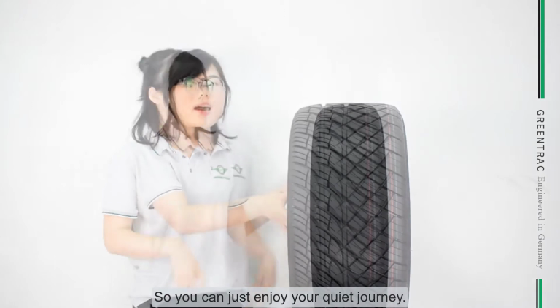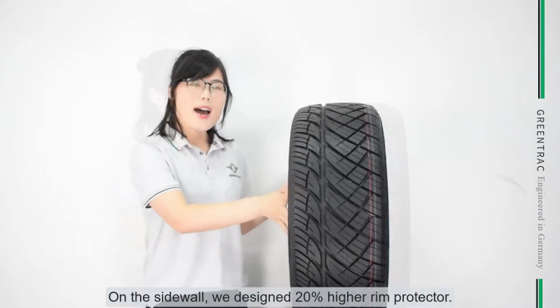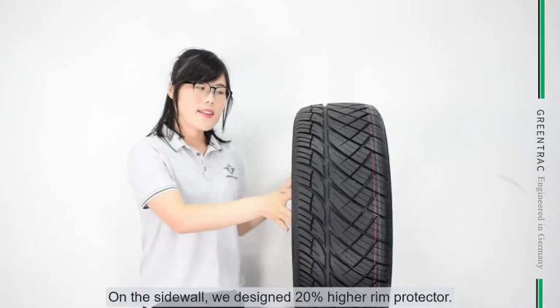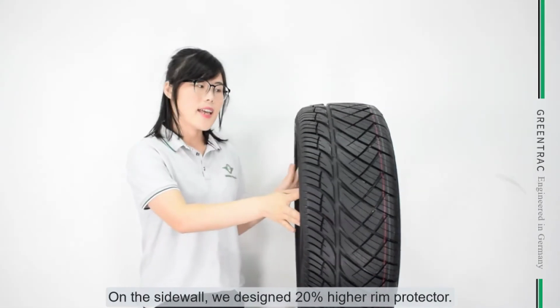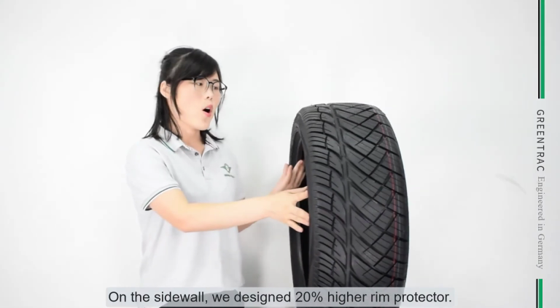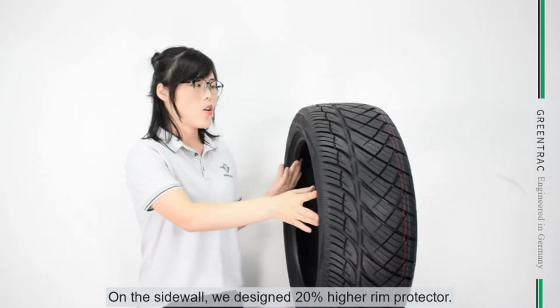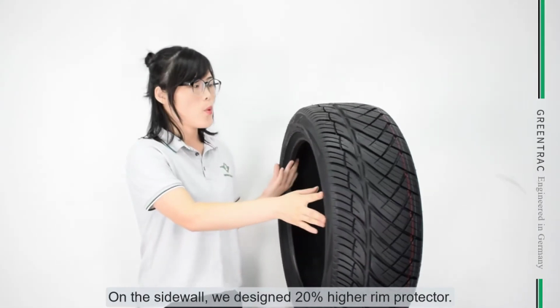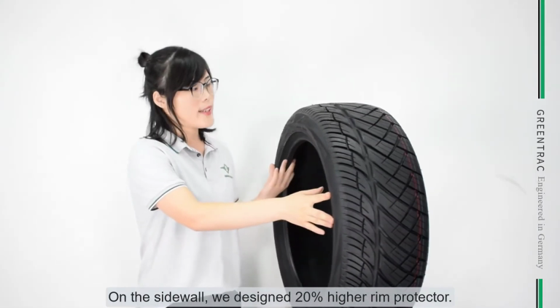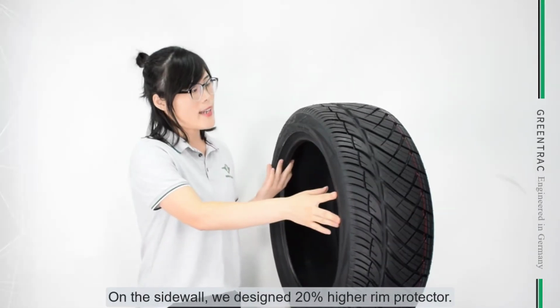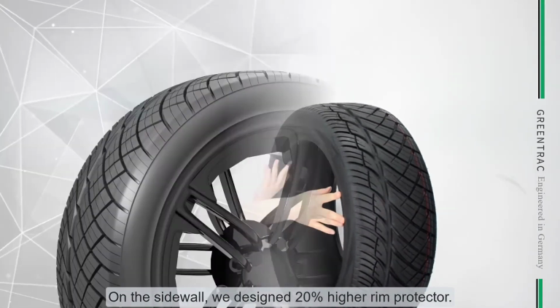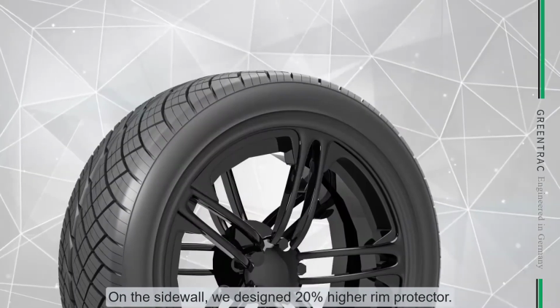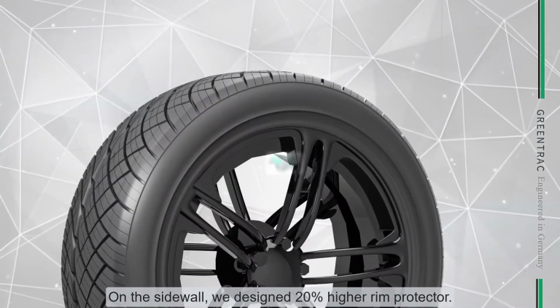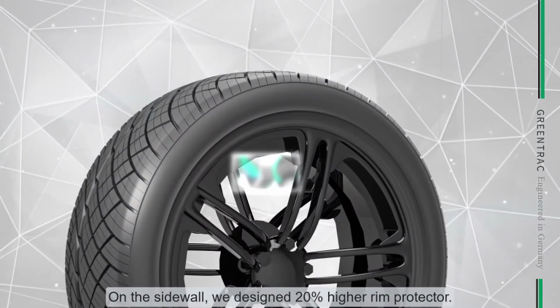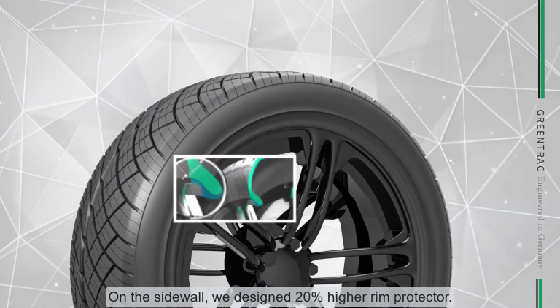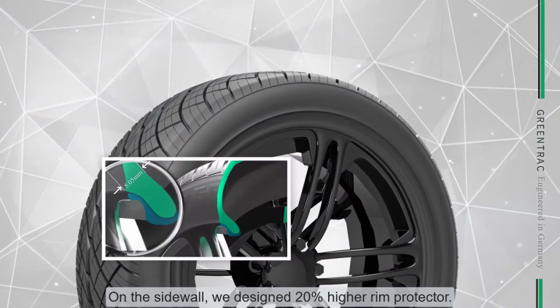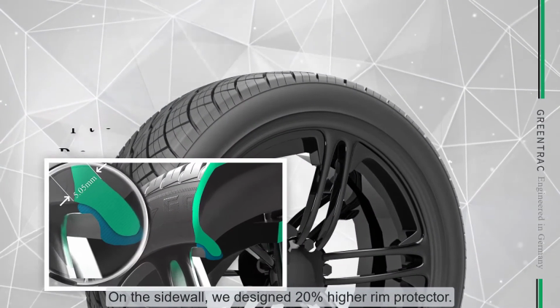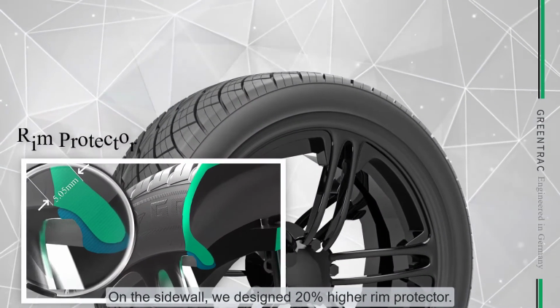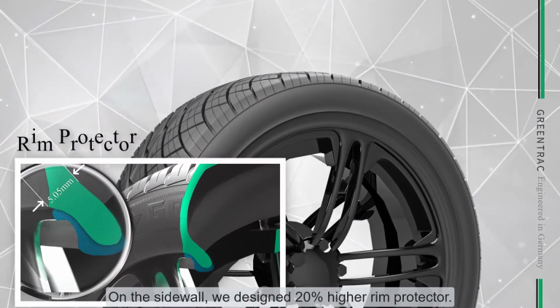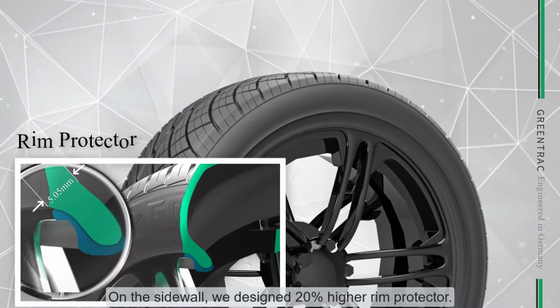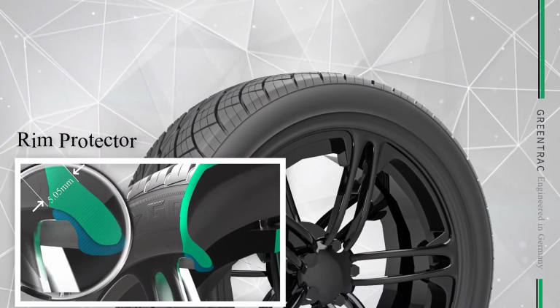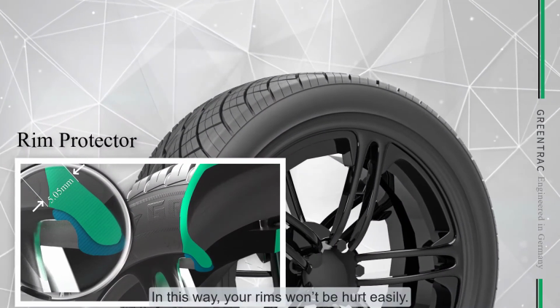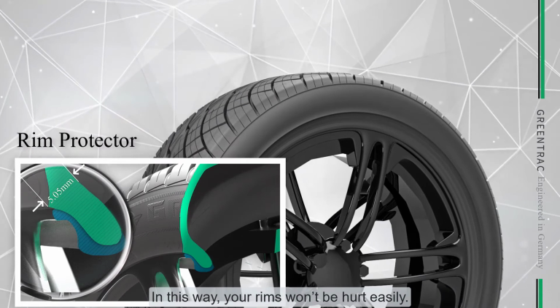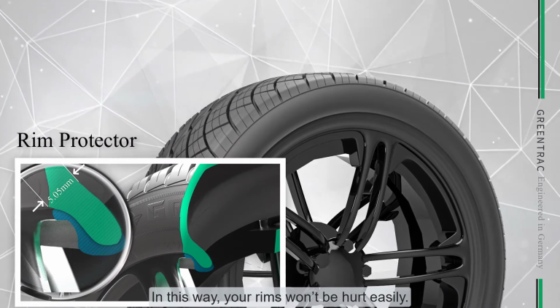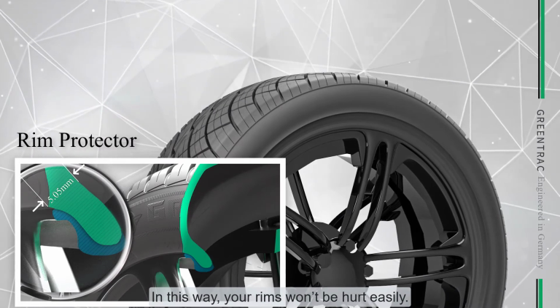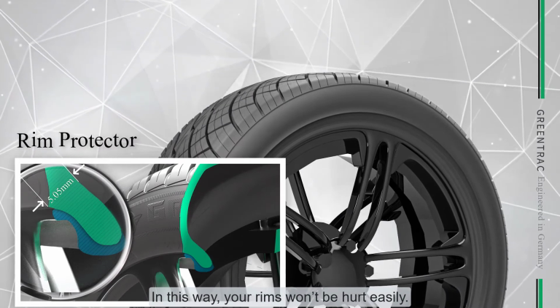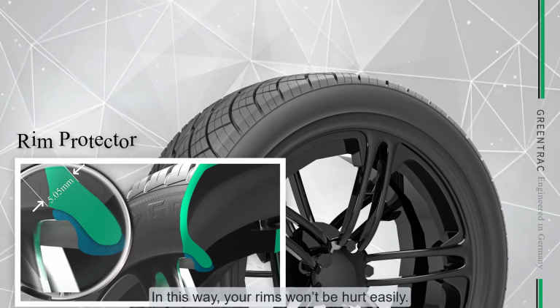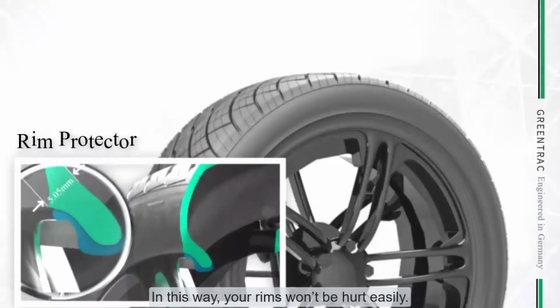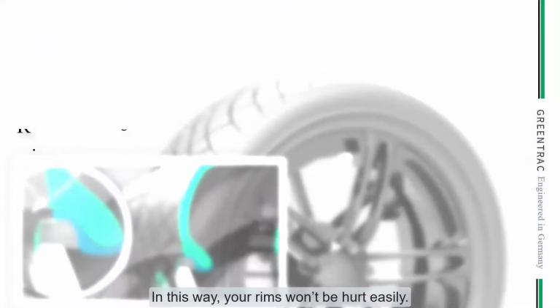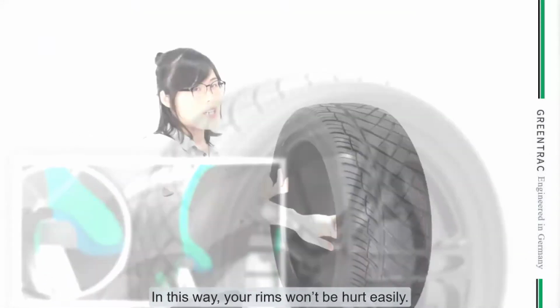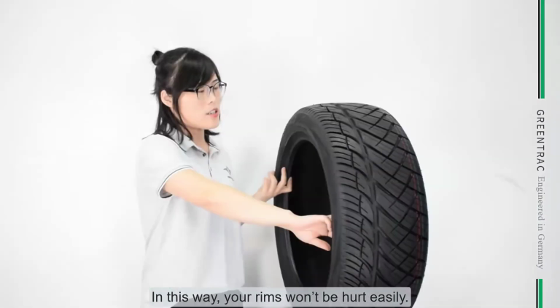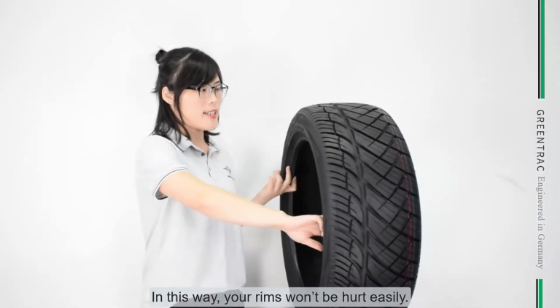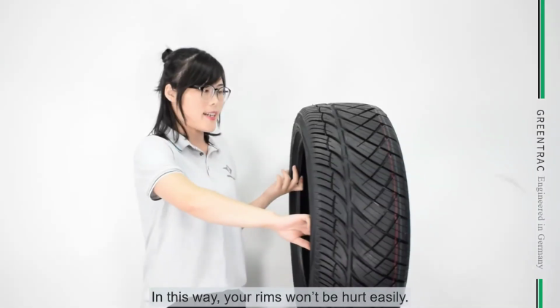On the side wall, we designed a 20% higher rim protector. In this way, your rim won't be hurt easily.